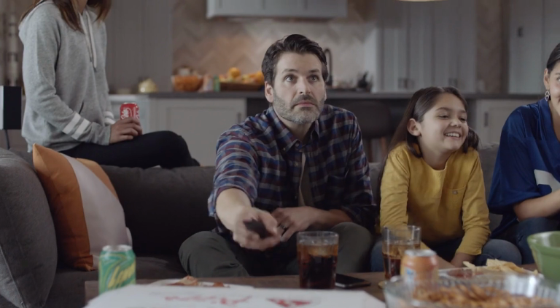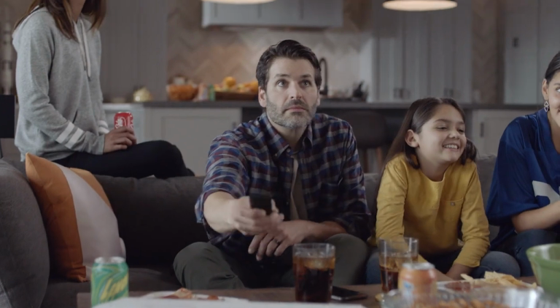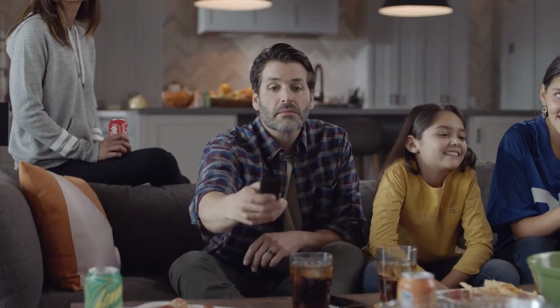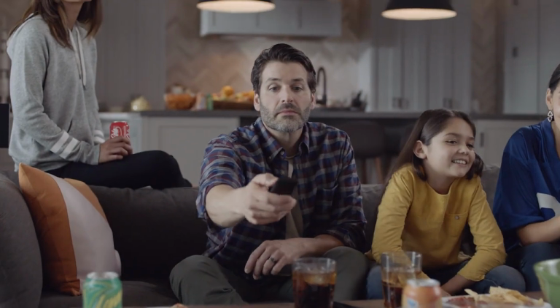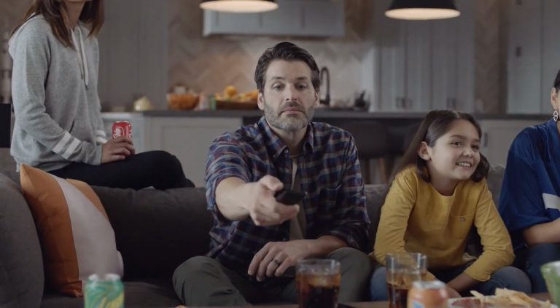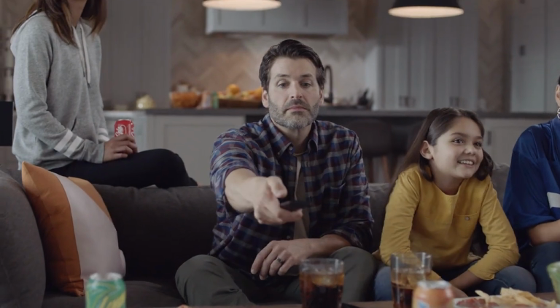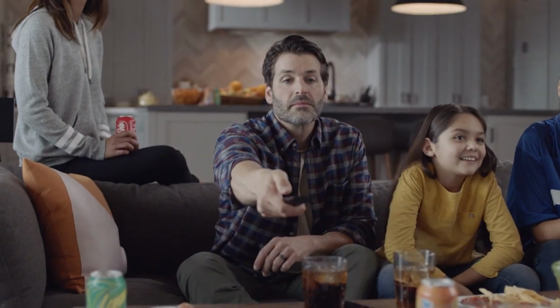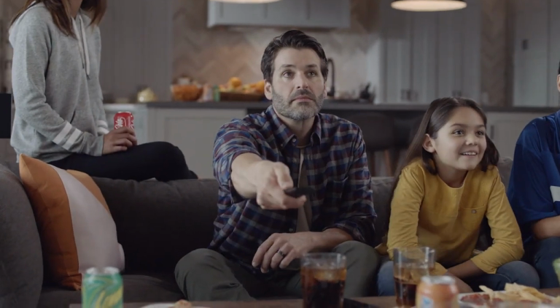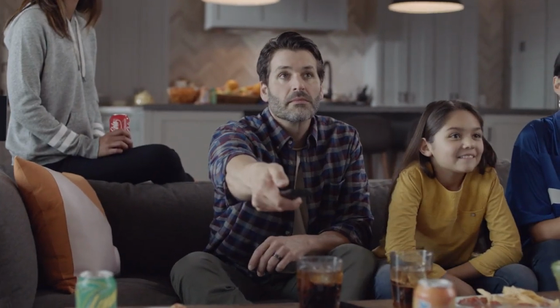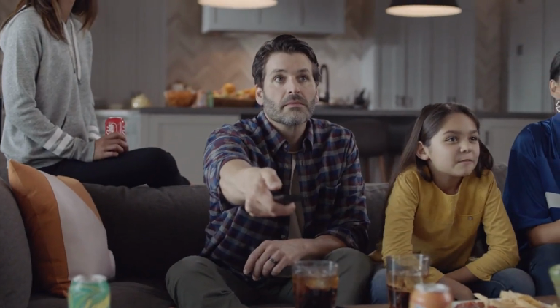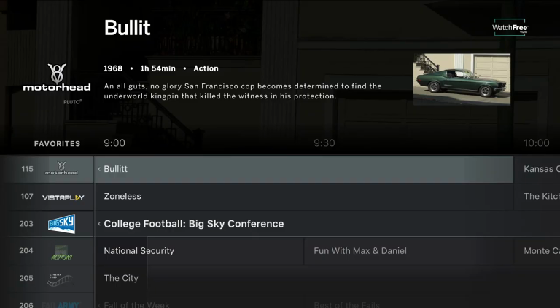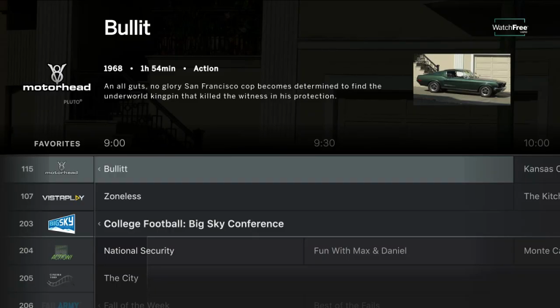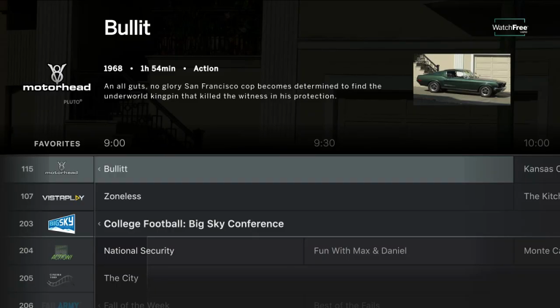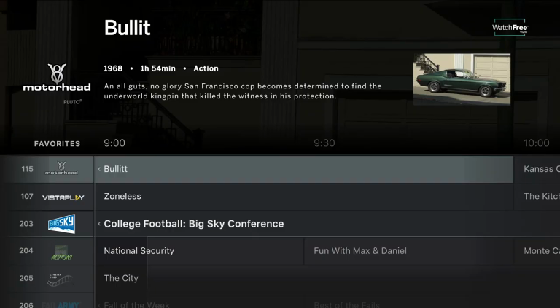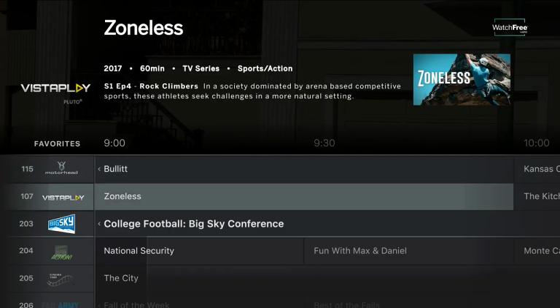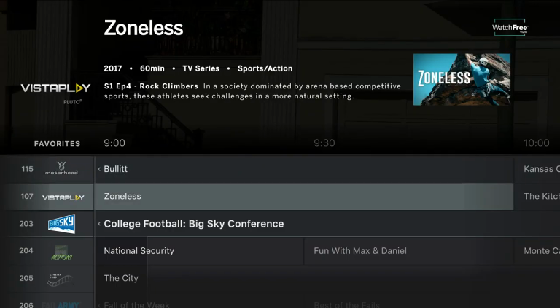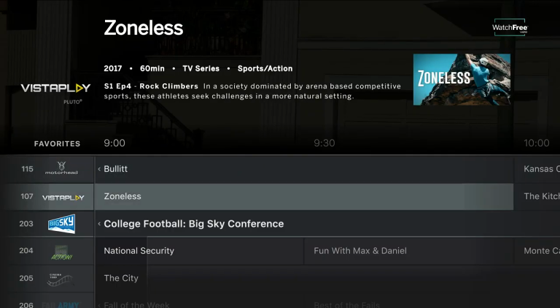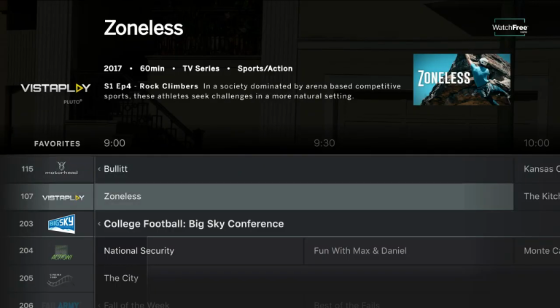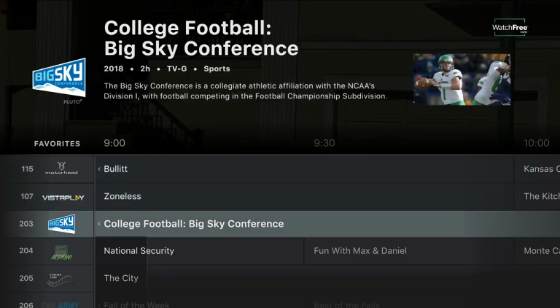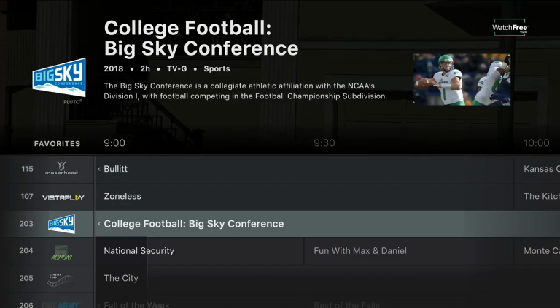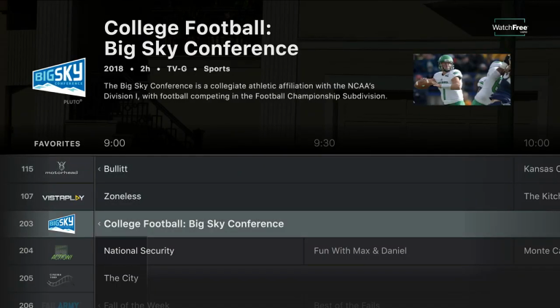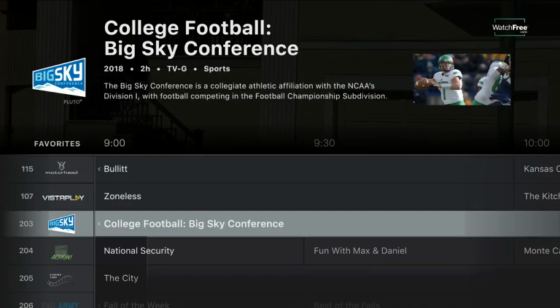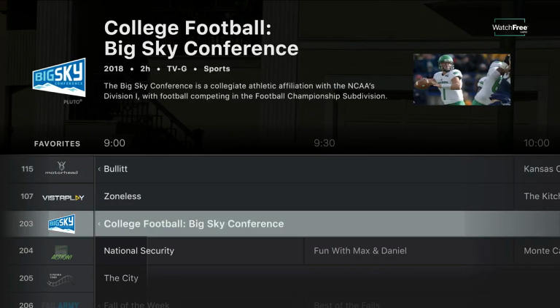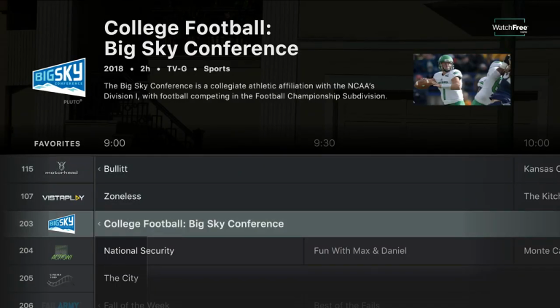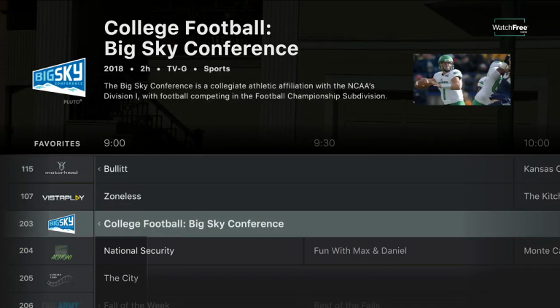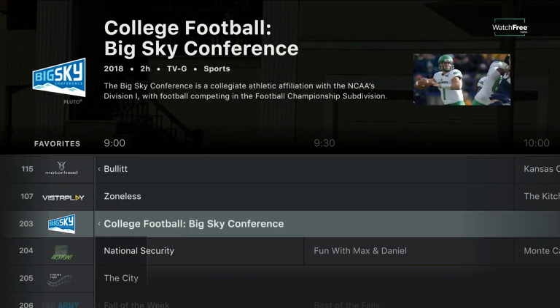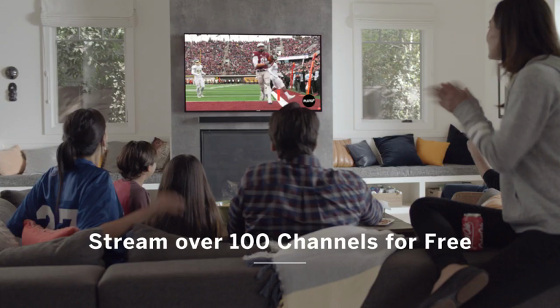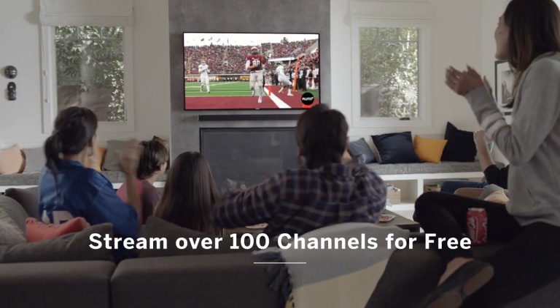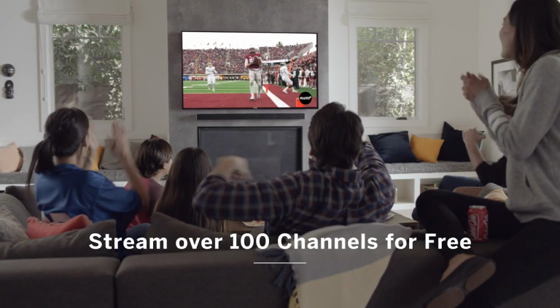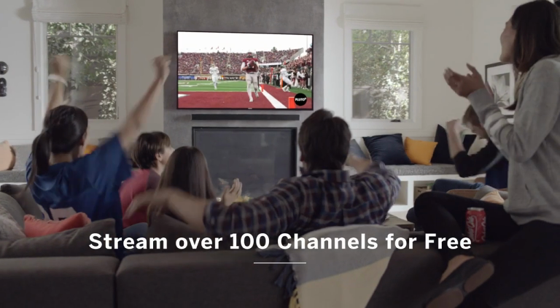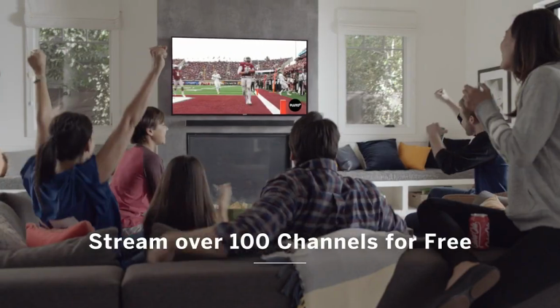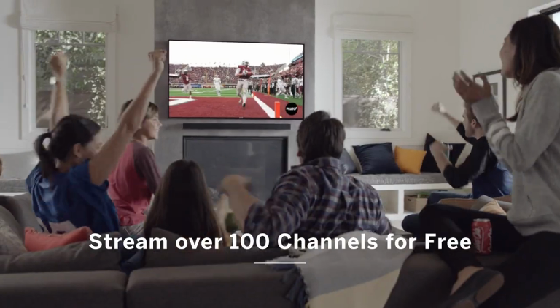And now with Vizio's Watch Free, you can surf and stream over 100 channels absolutely free.